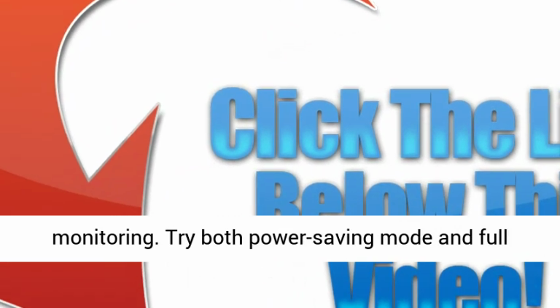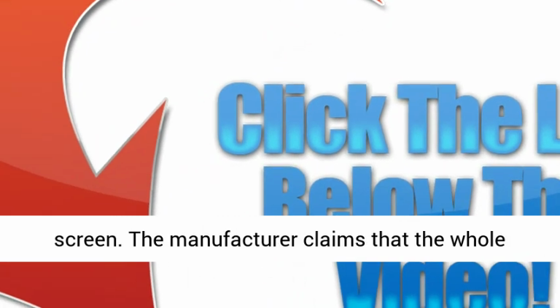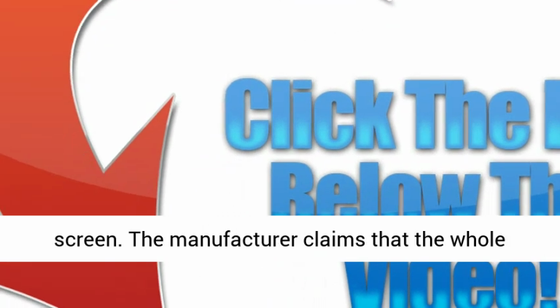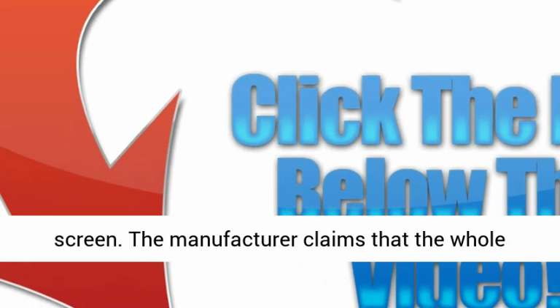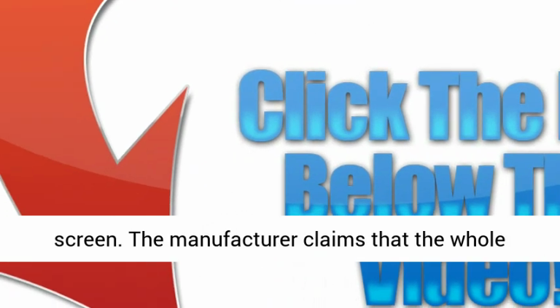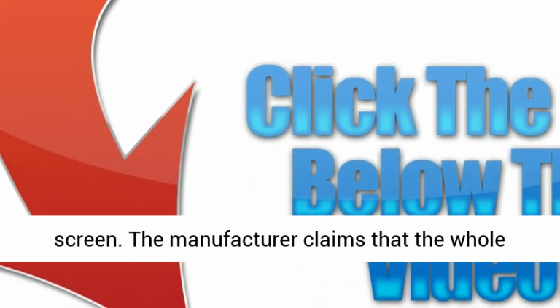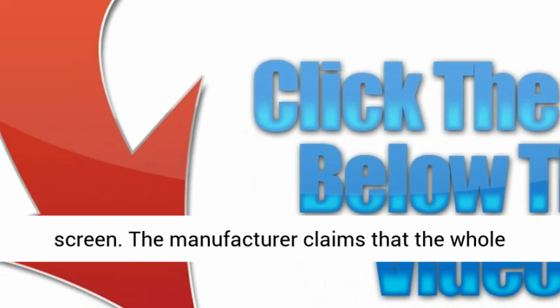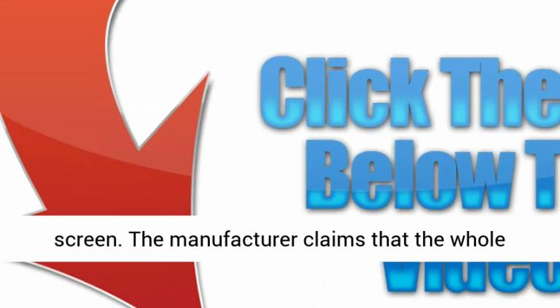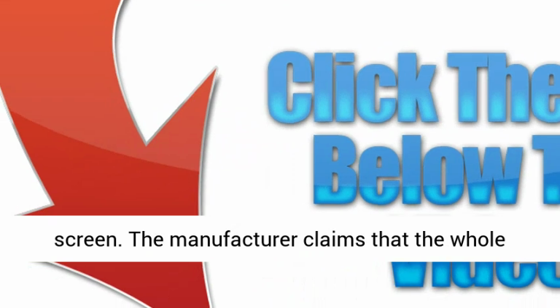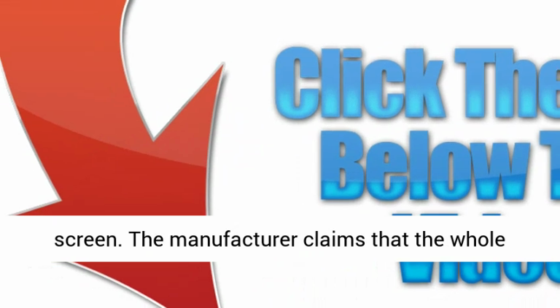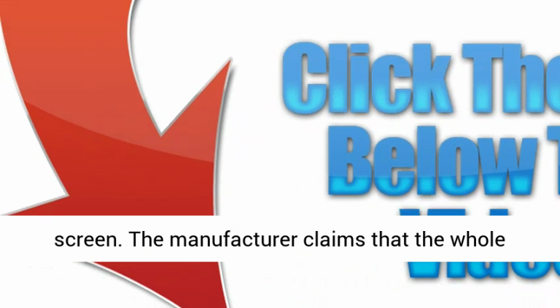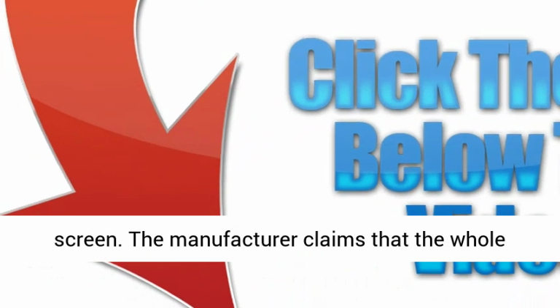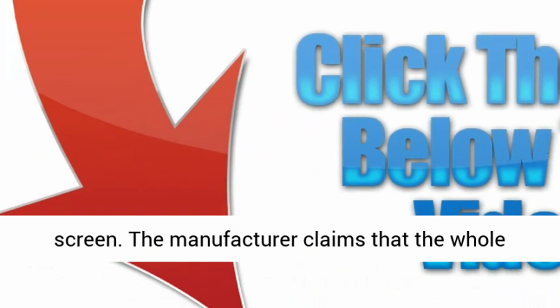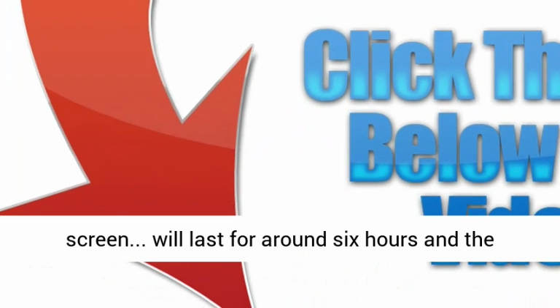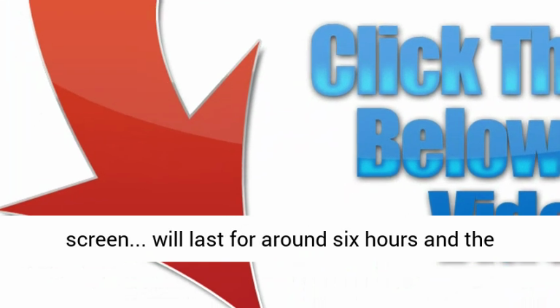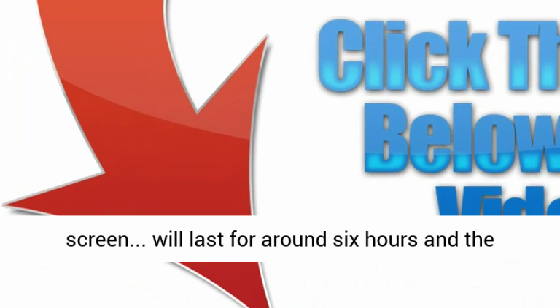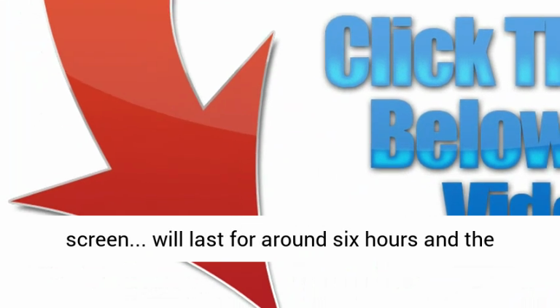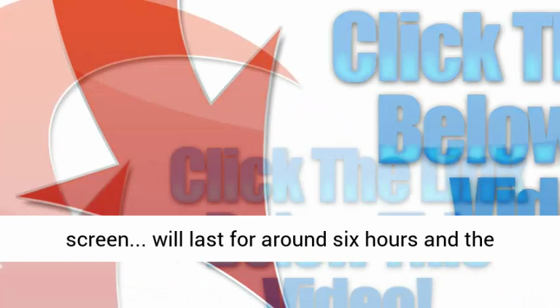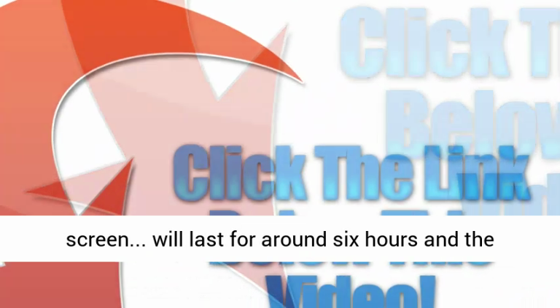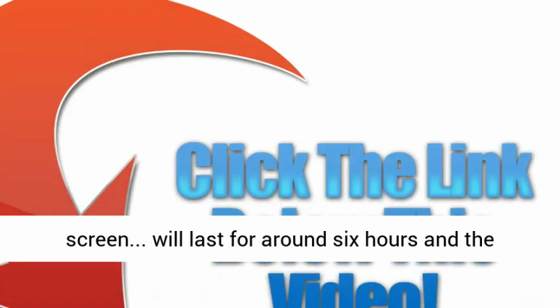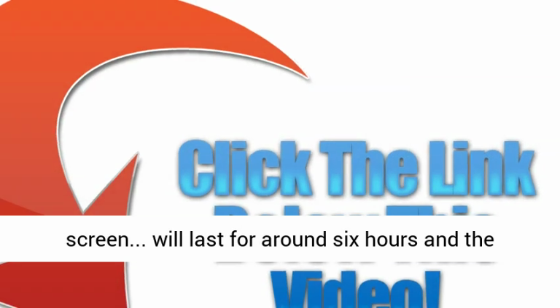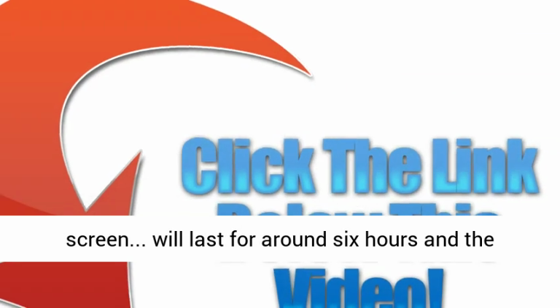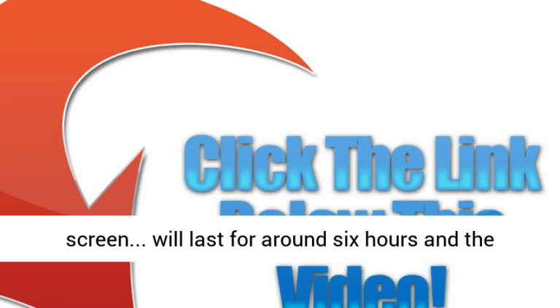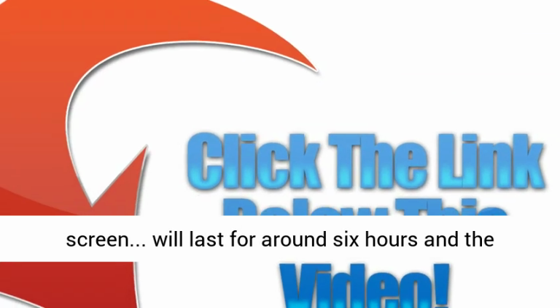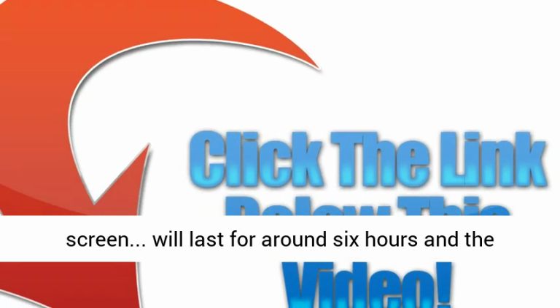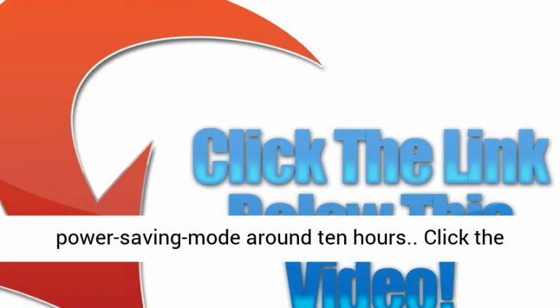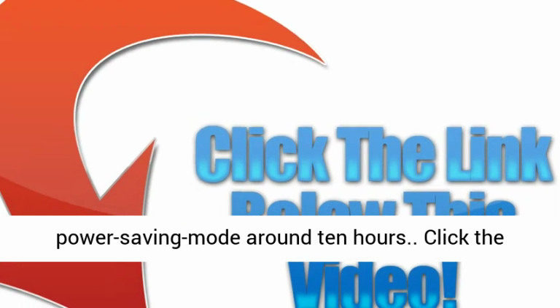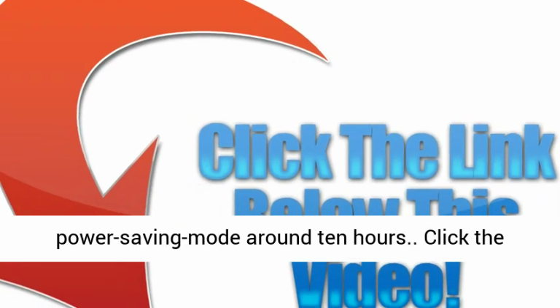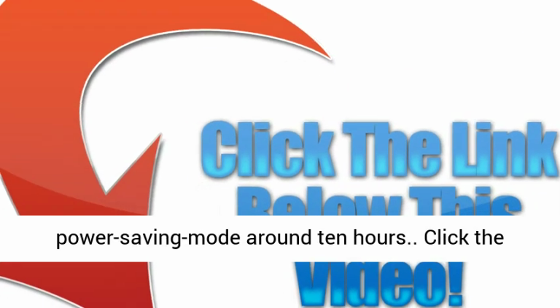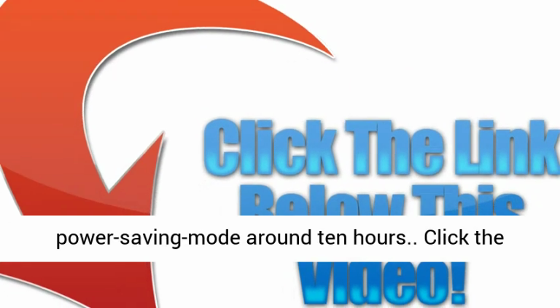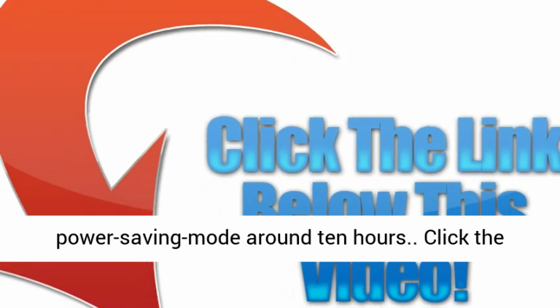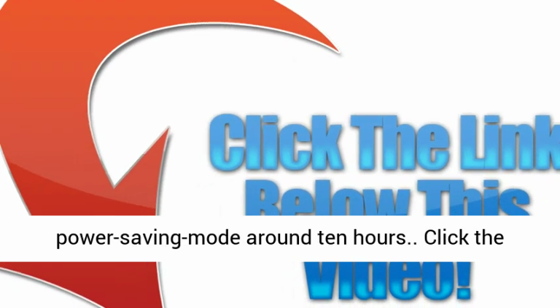The manufacturer claims that the whole screen mode will last for around 6 hours, and the power saving mode around 10 hours.